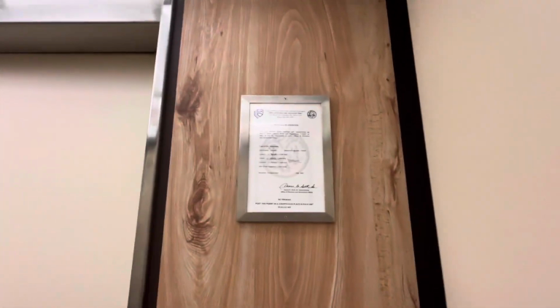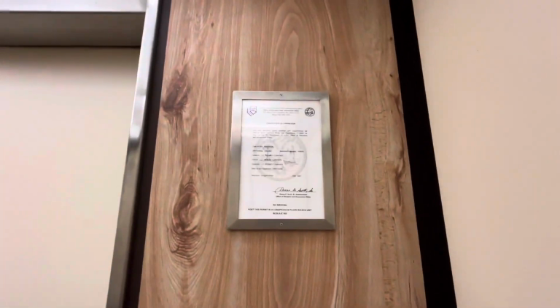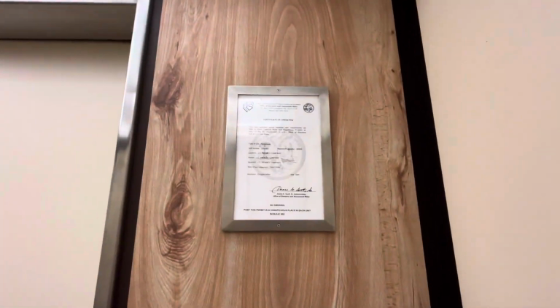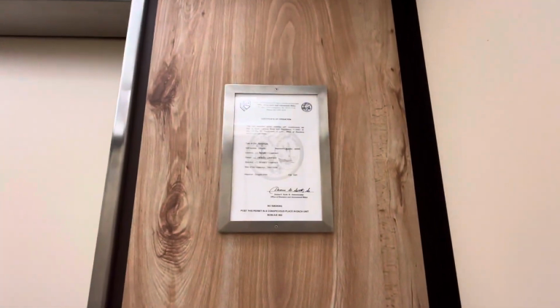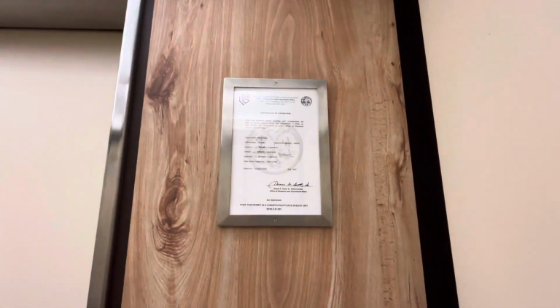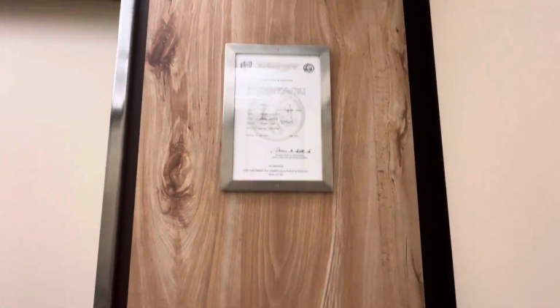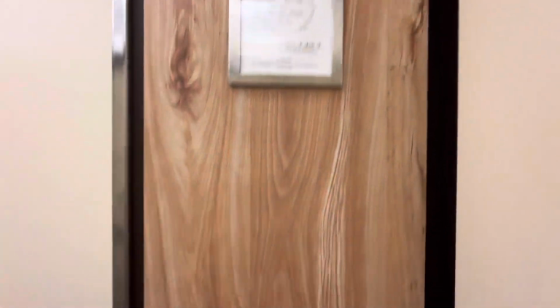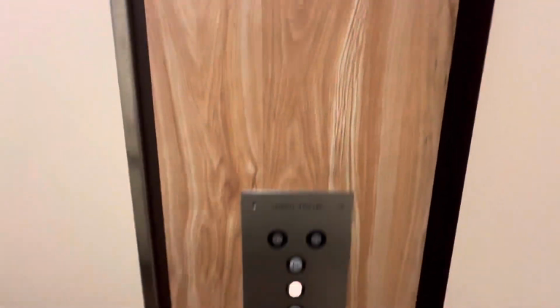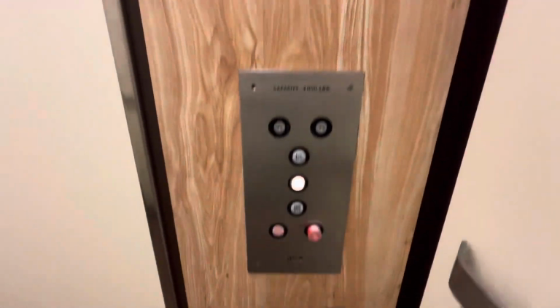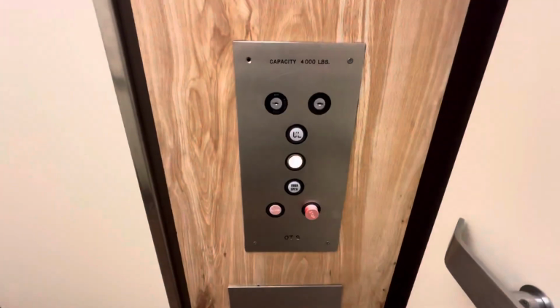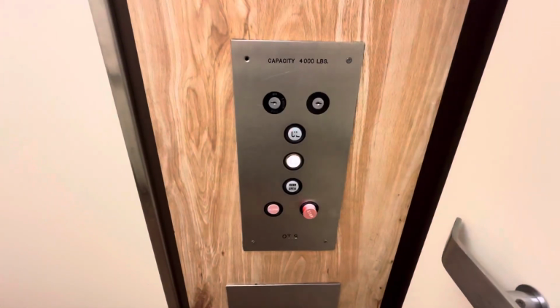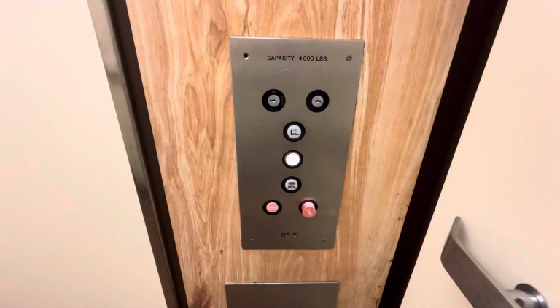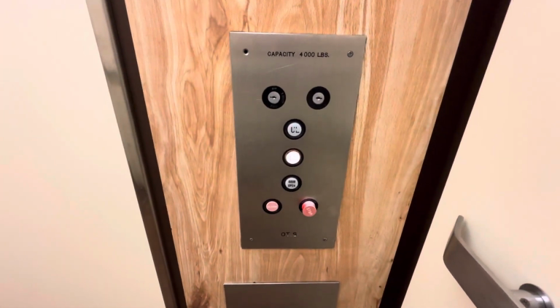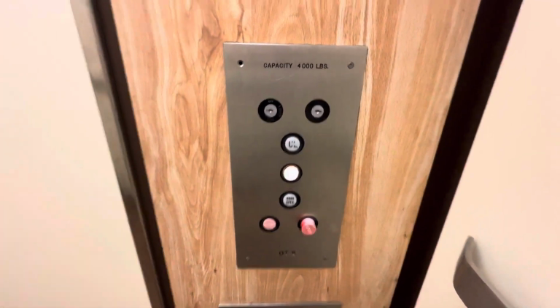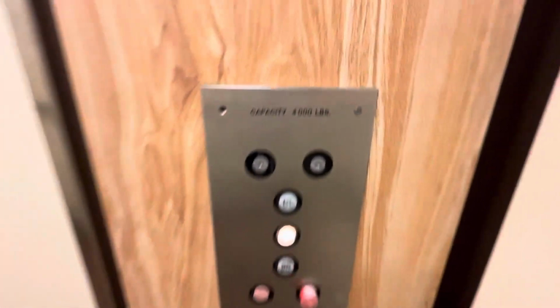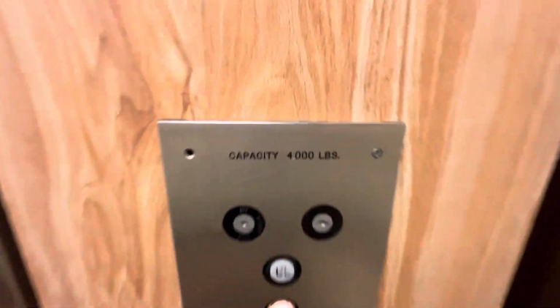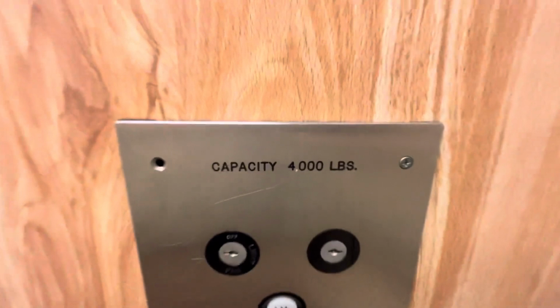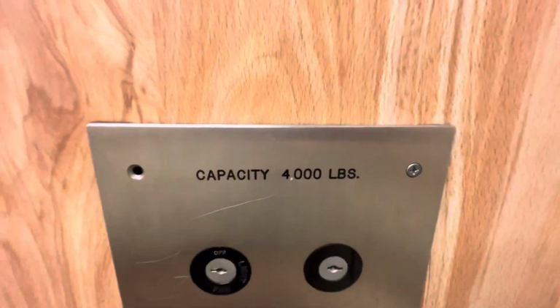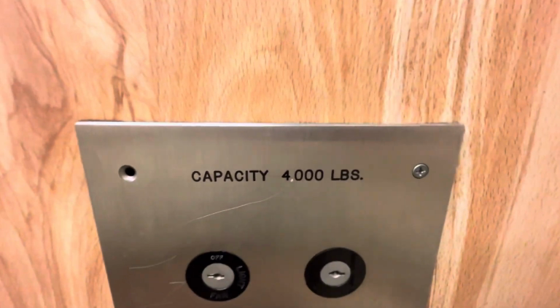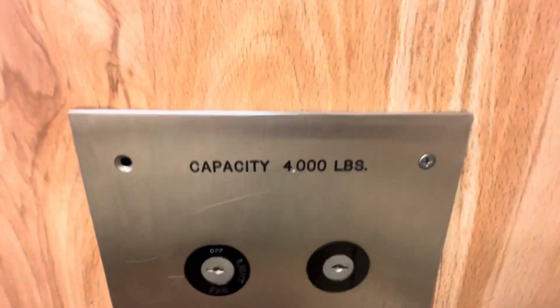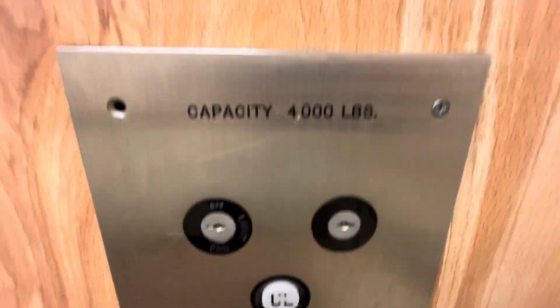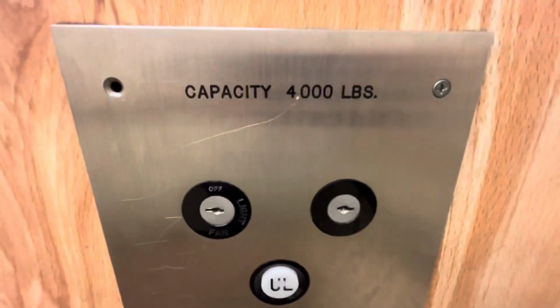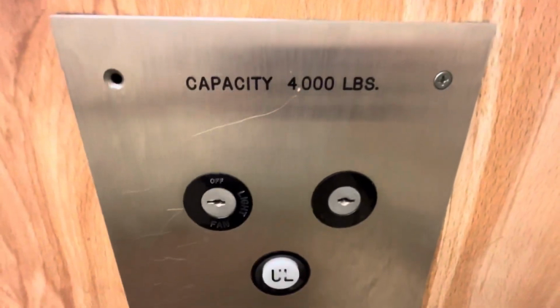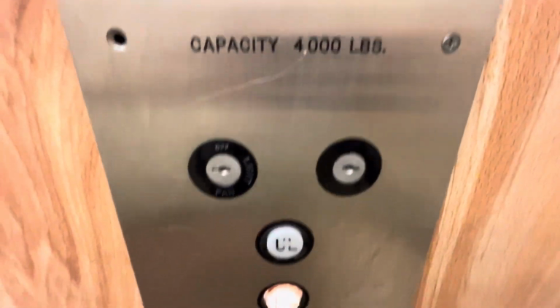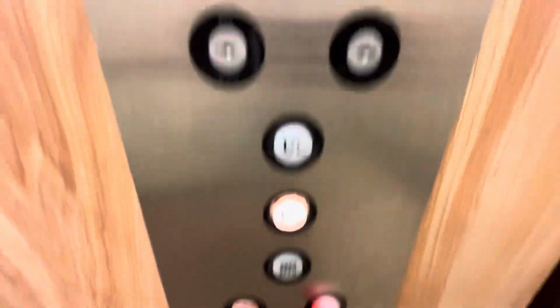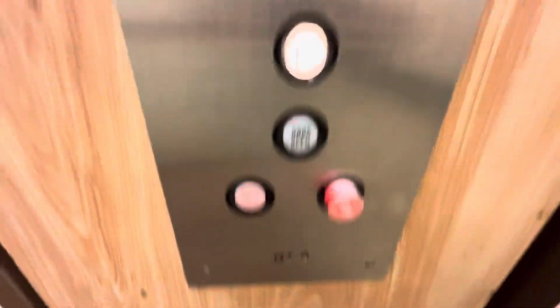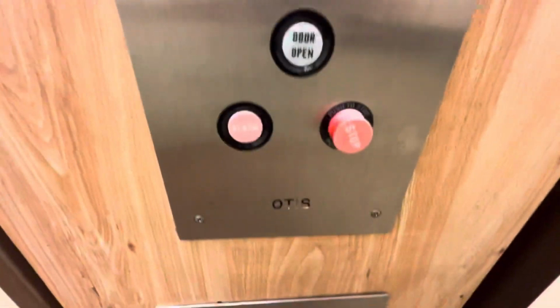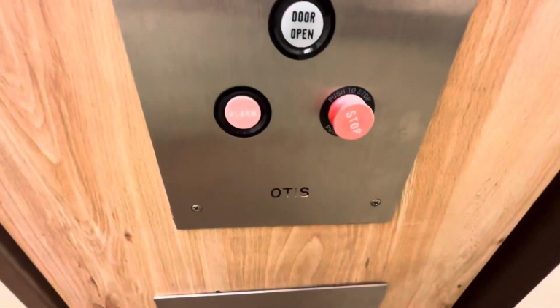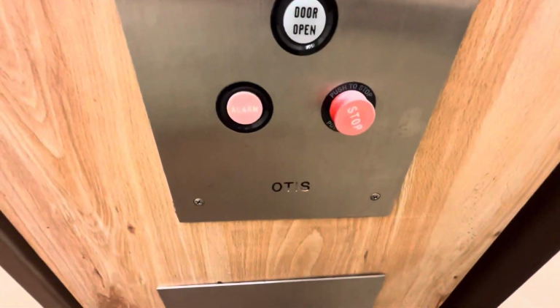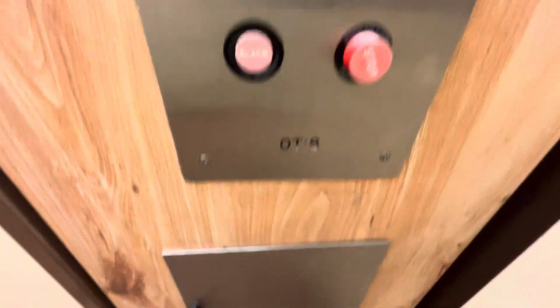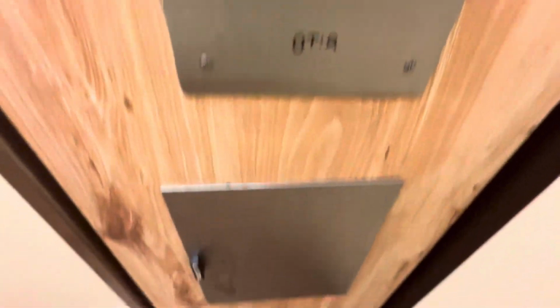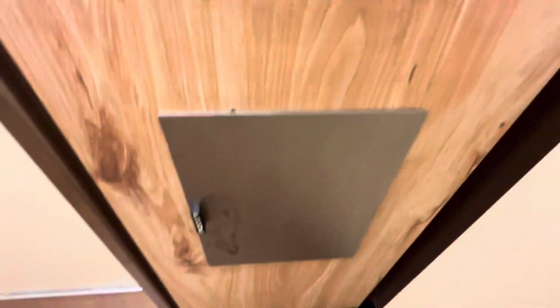Here's a certificate. JL drop-loss fixtures. Capacity is 4,000 pounds. Key switches. This is Otis.